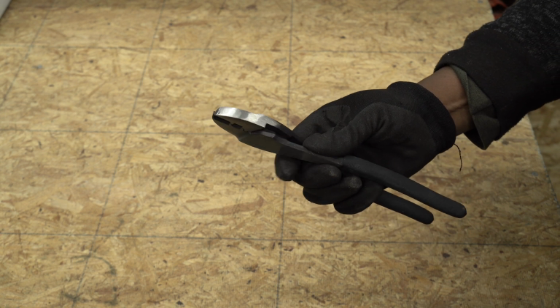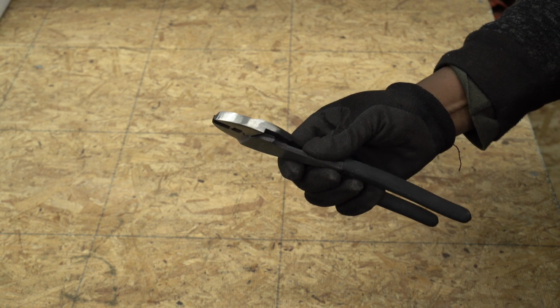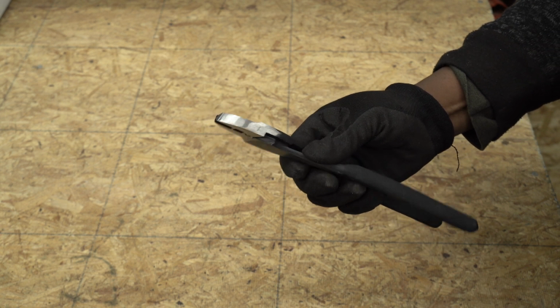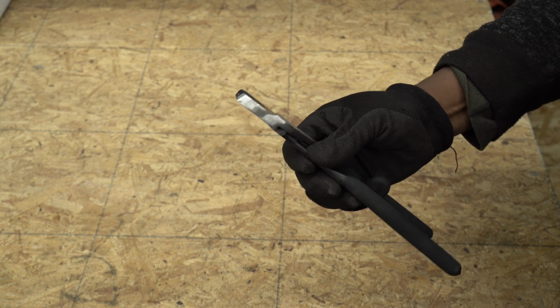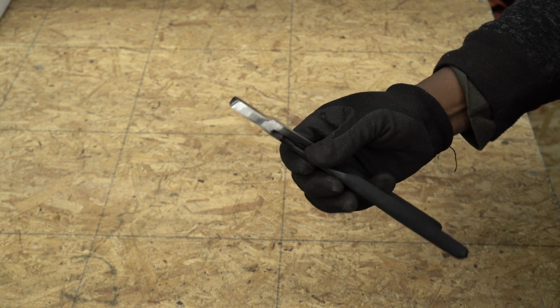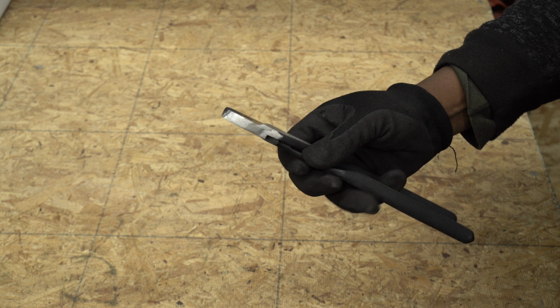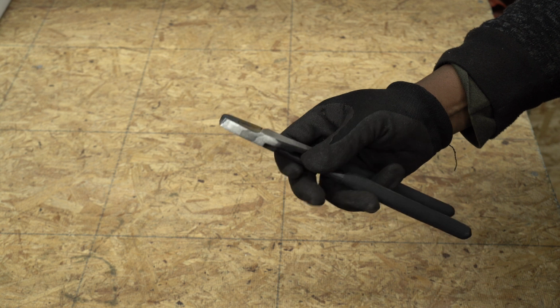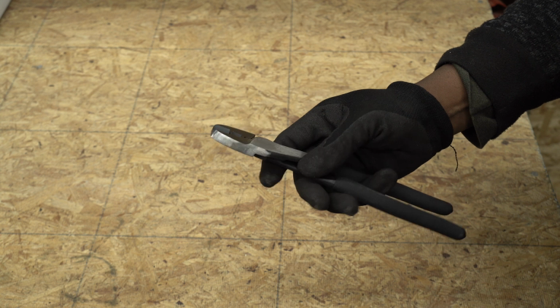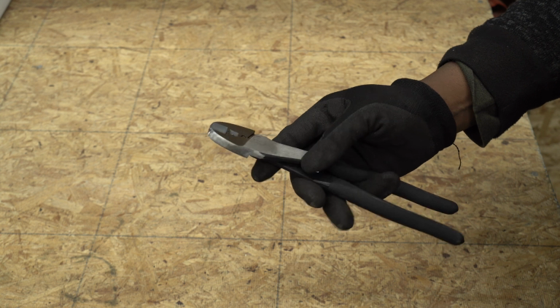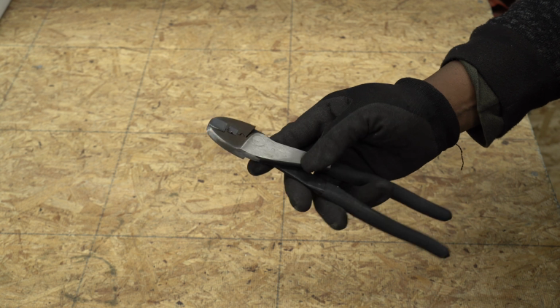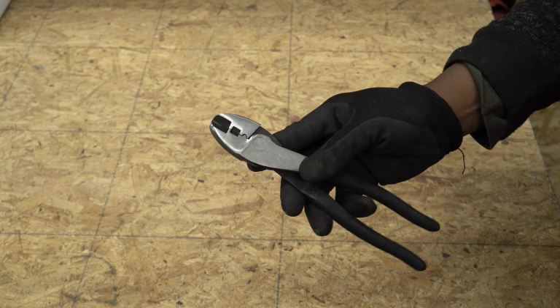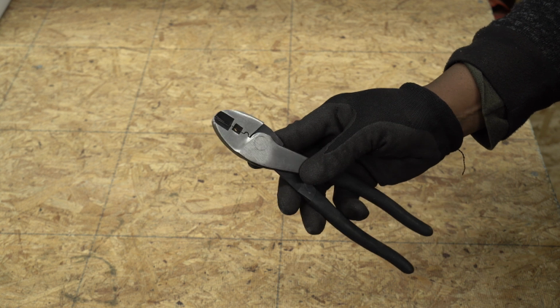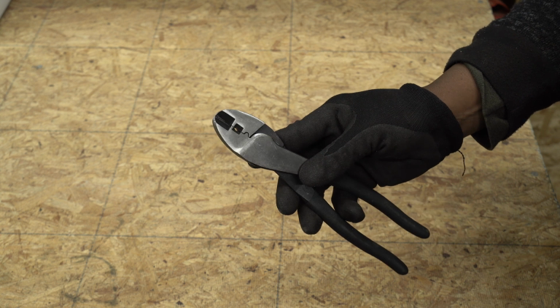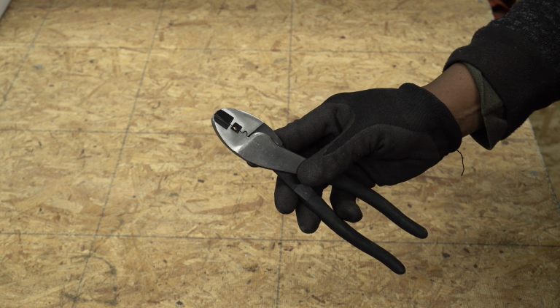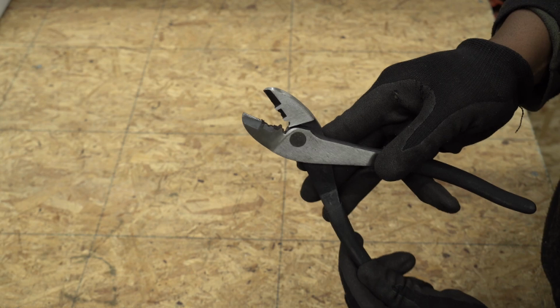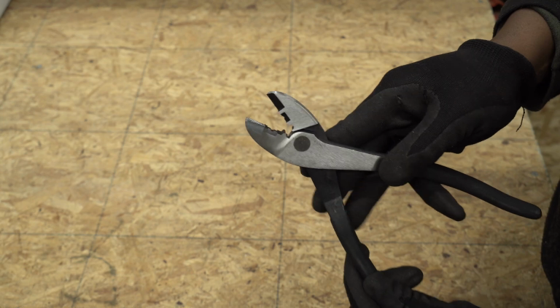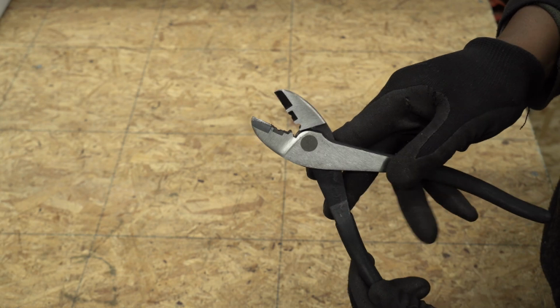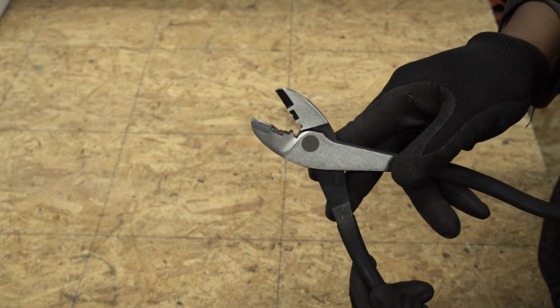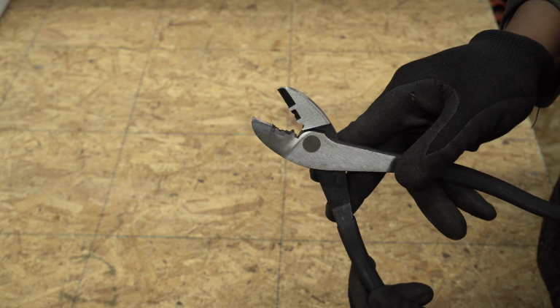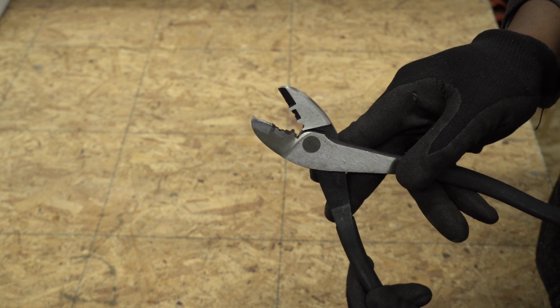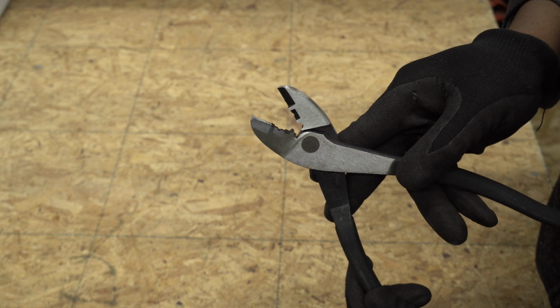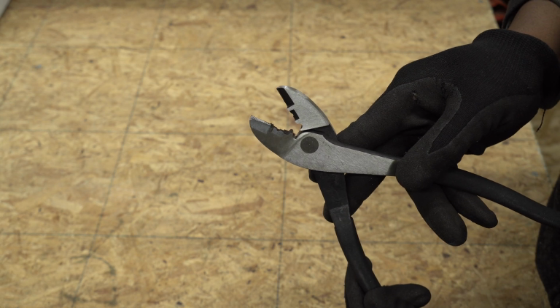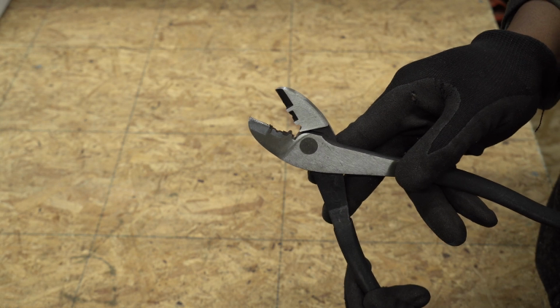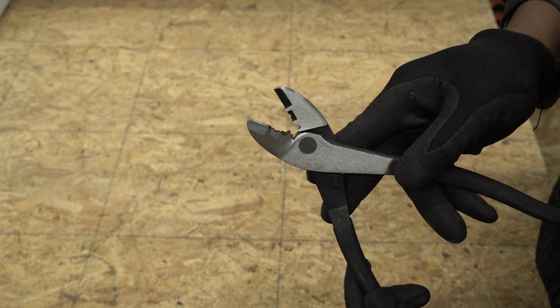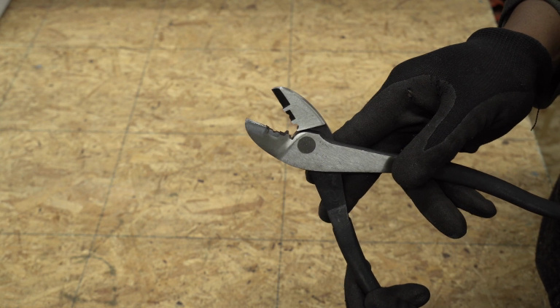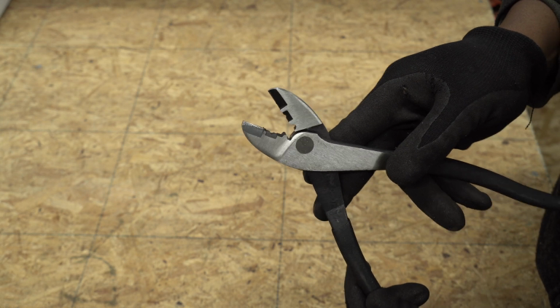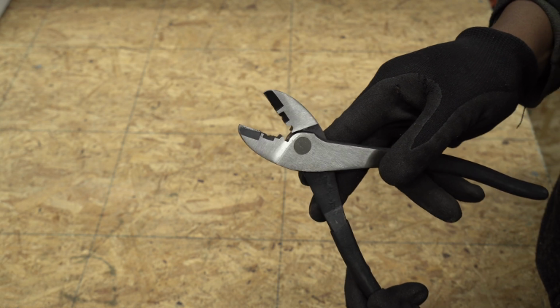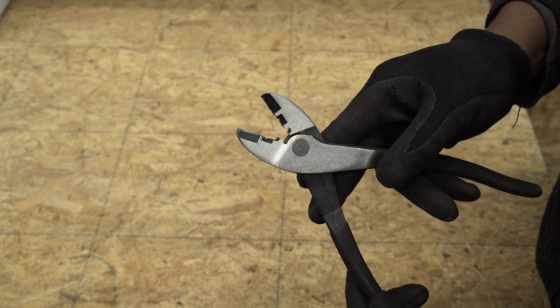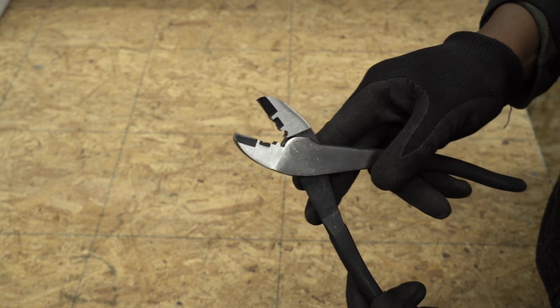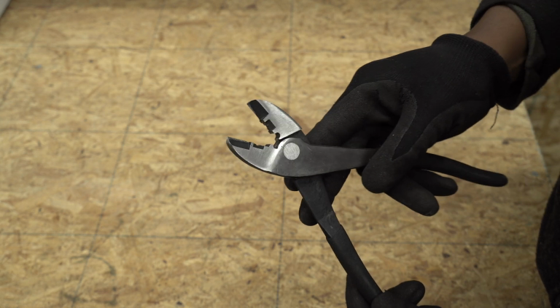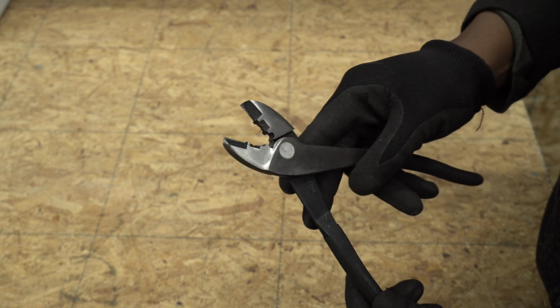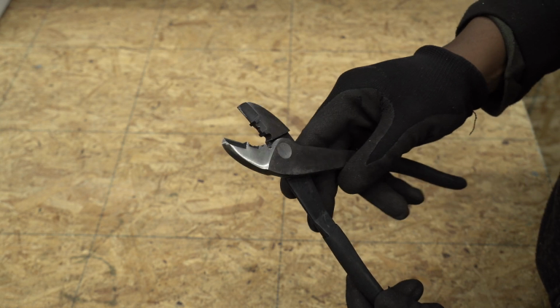This is the tool that I'll be using to add the beads at the end of the pipes, and I will be putting the link in the description.